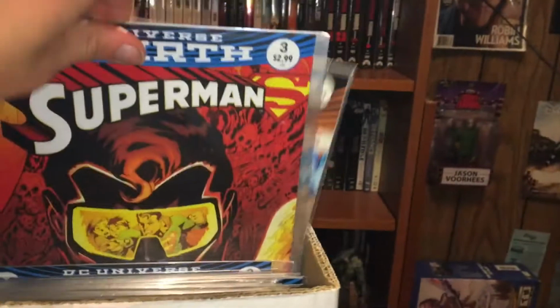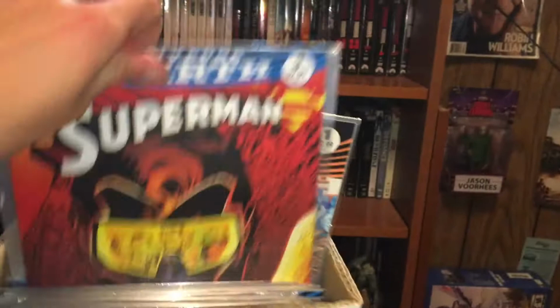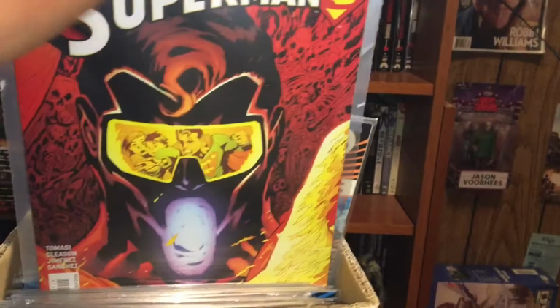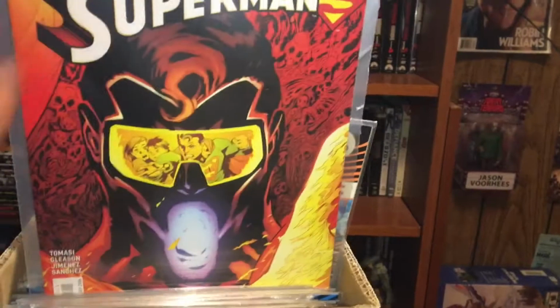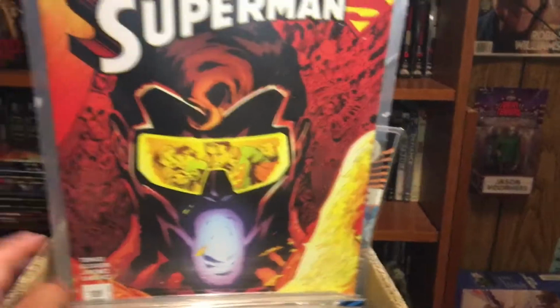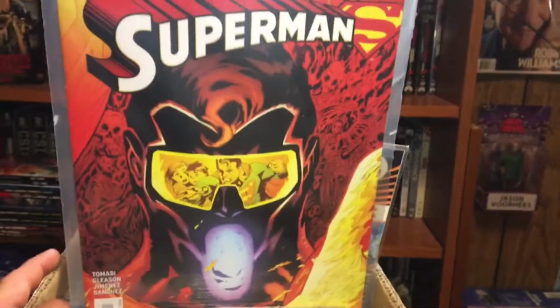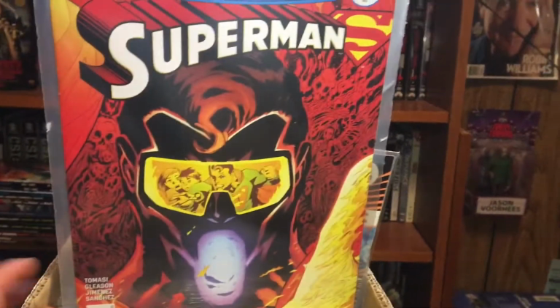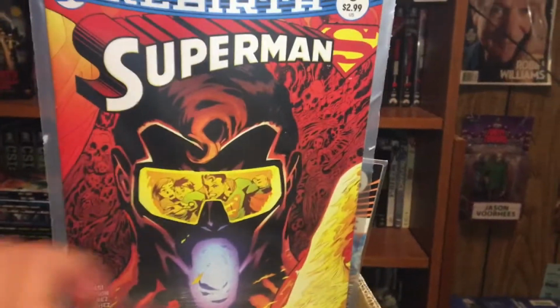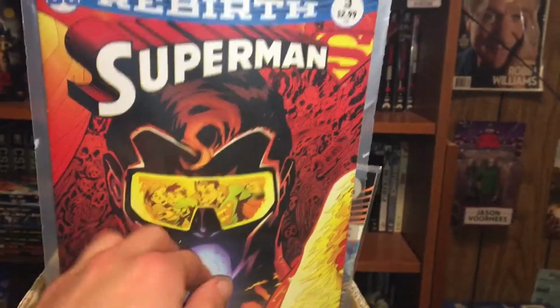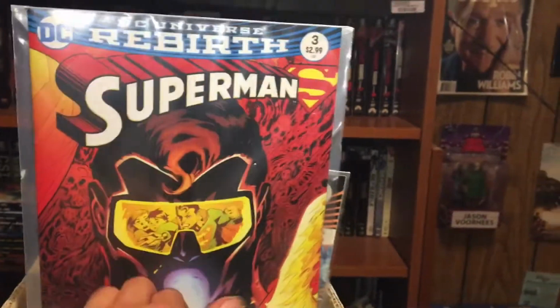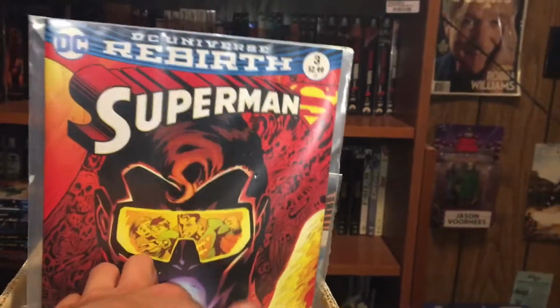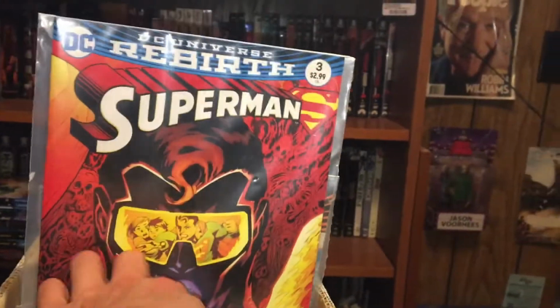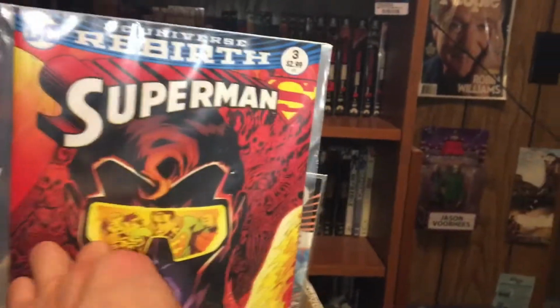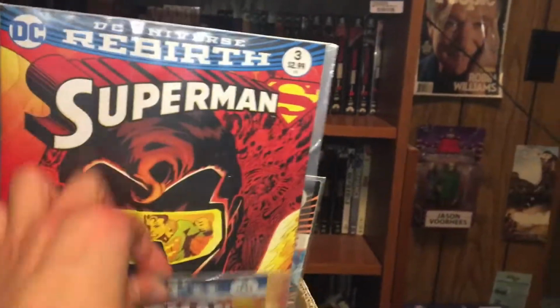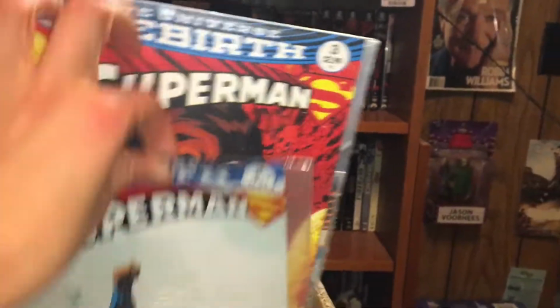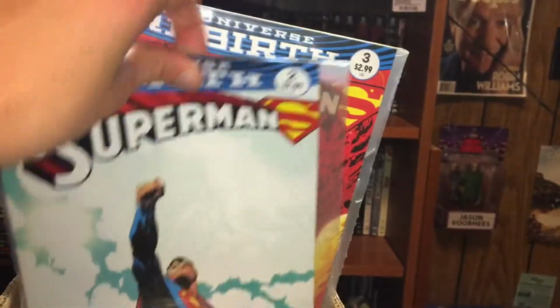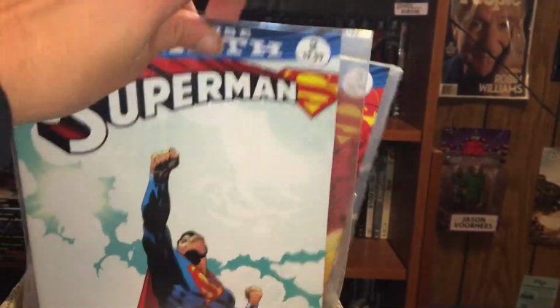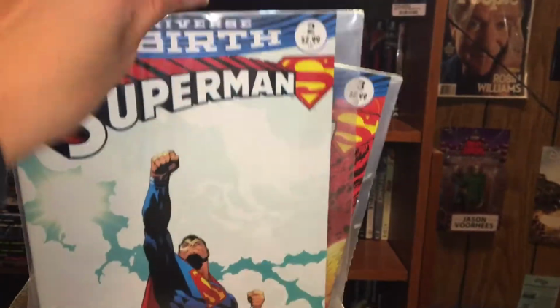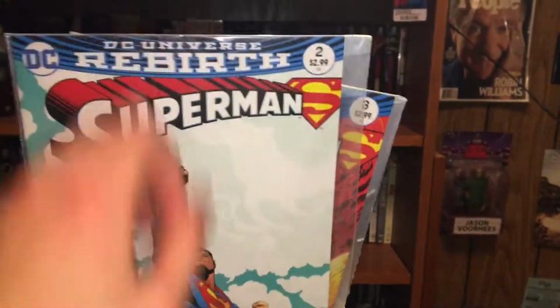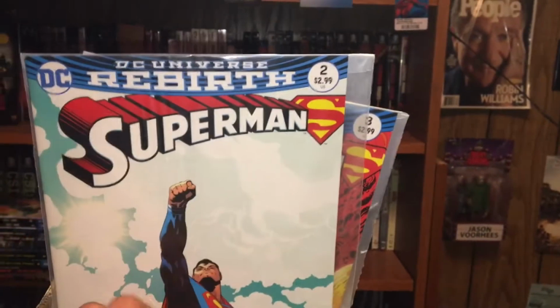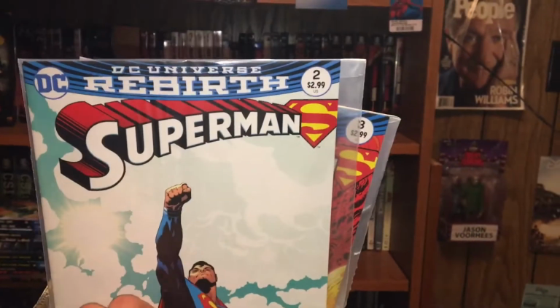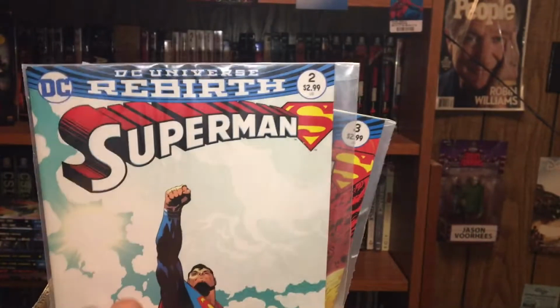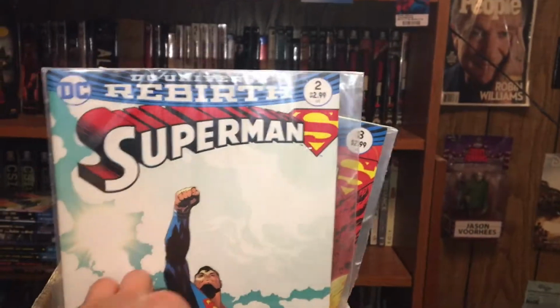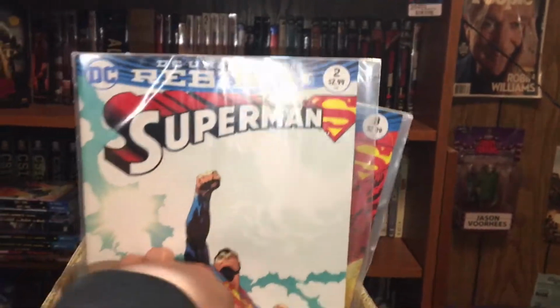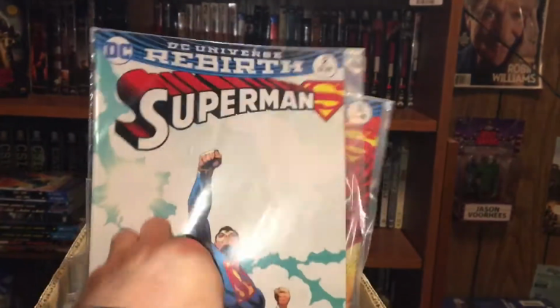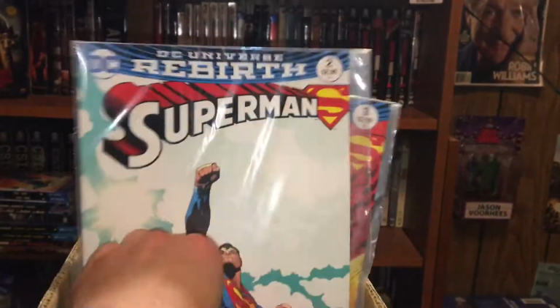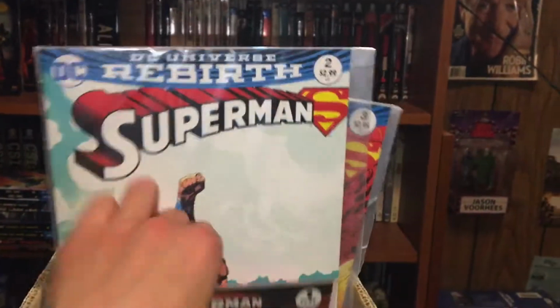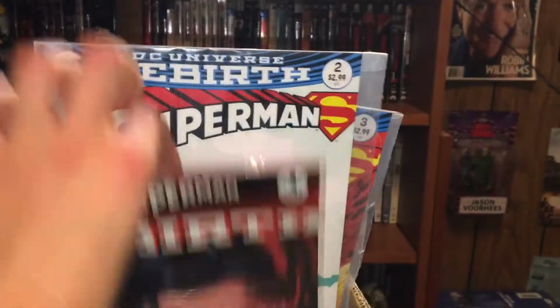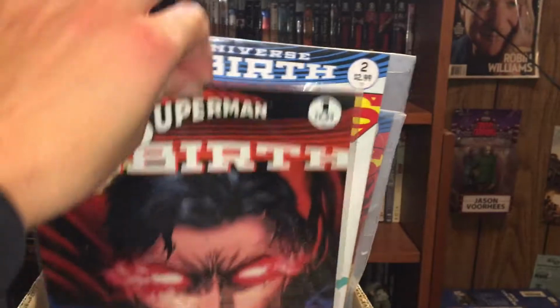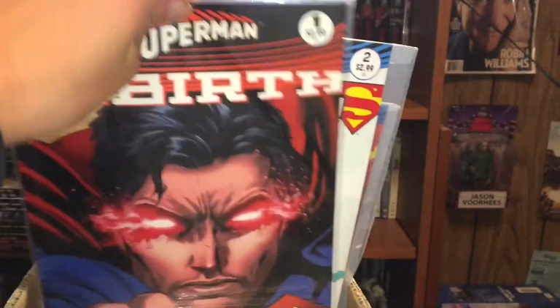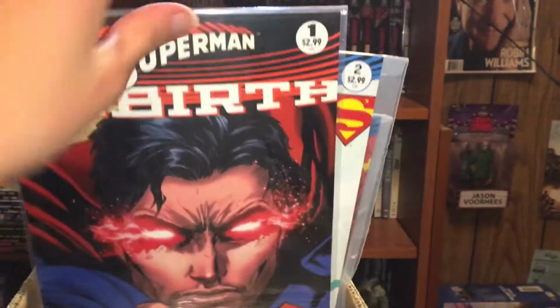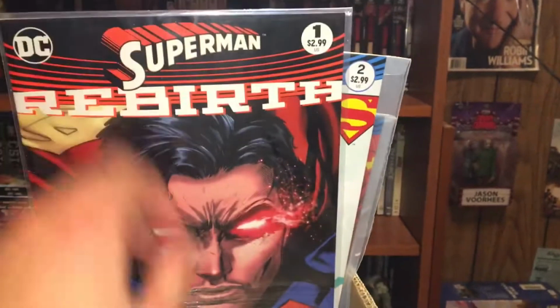Then we got Superman issue three, issue two, then issue one.